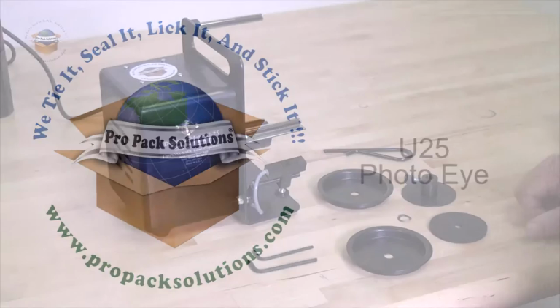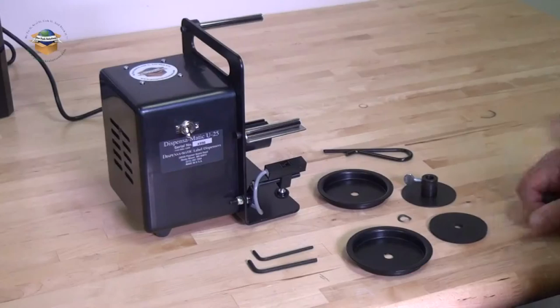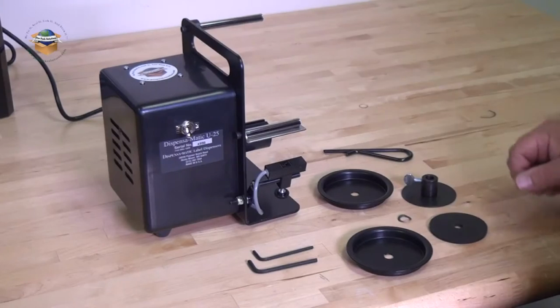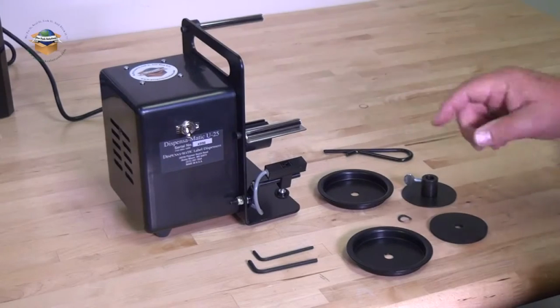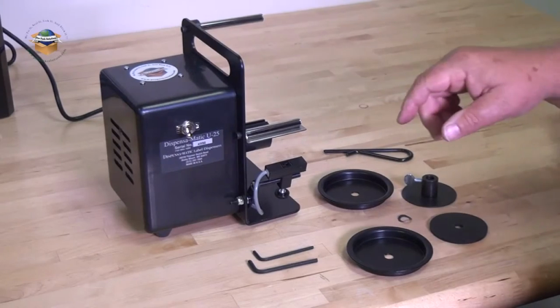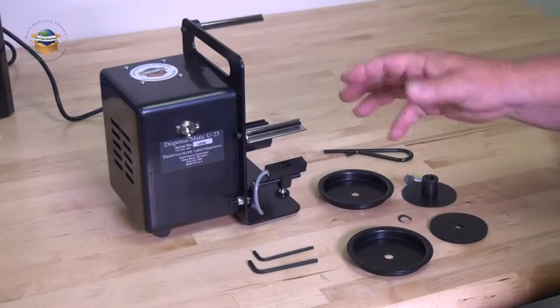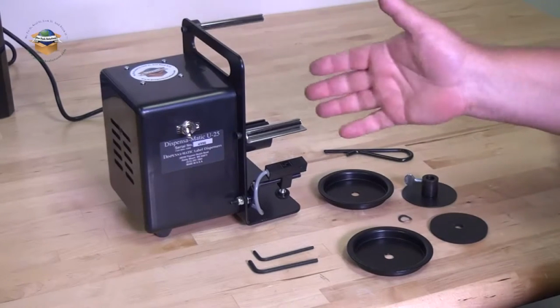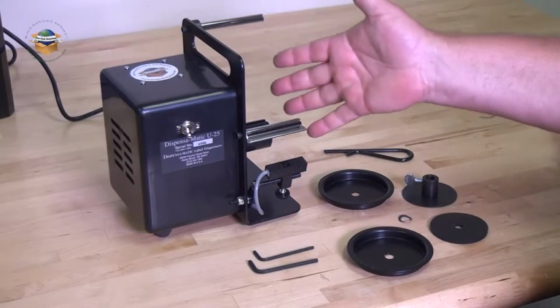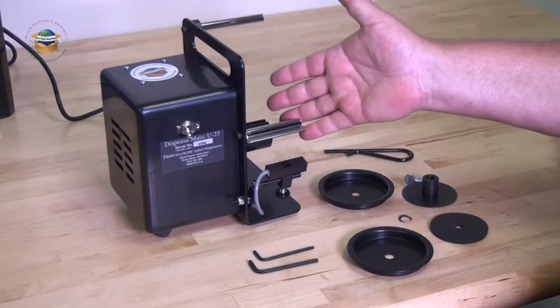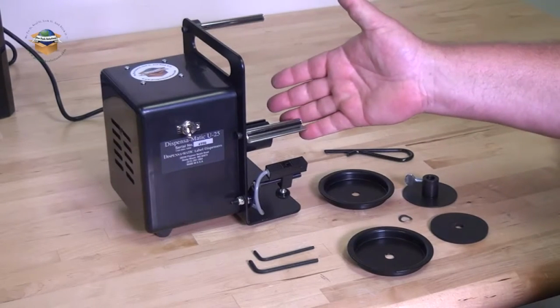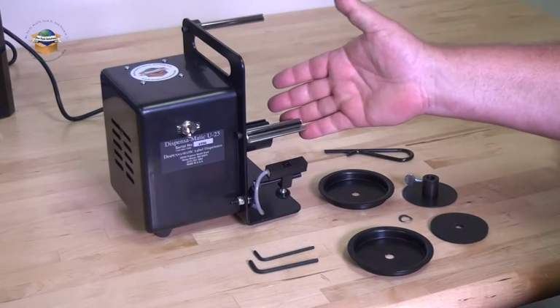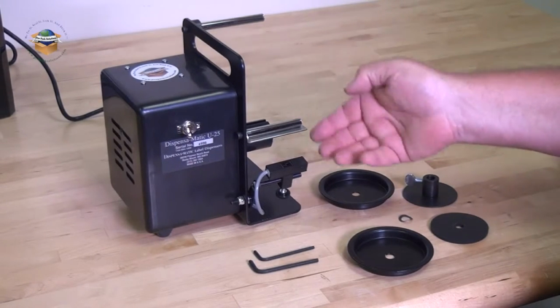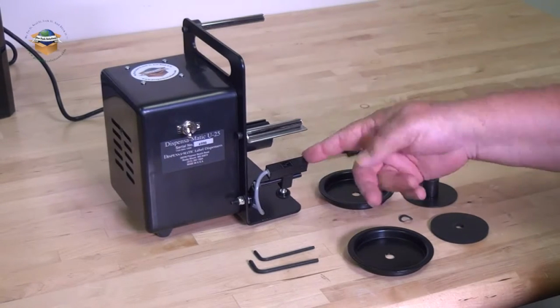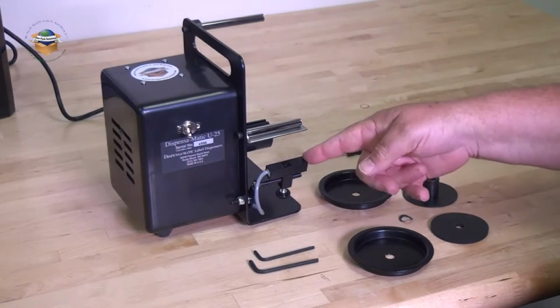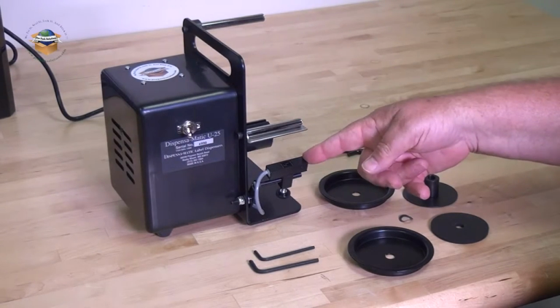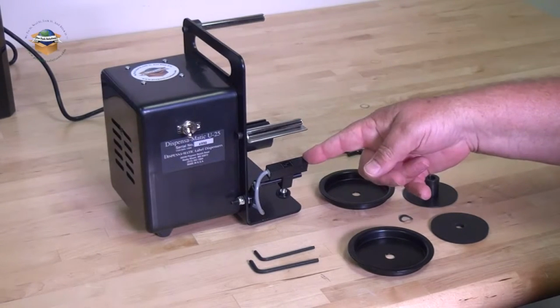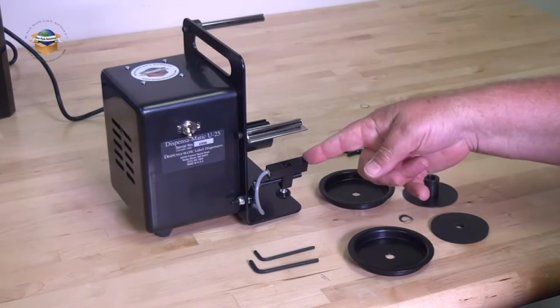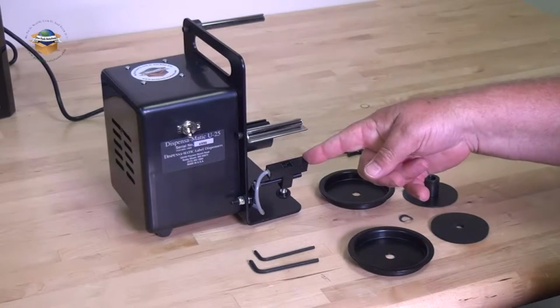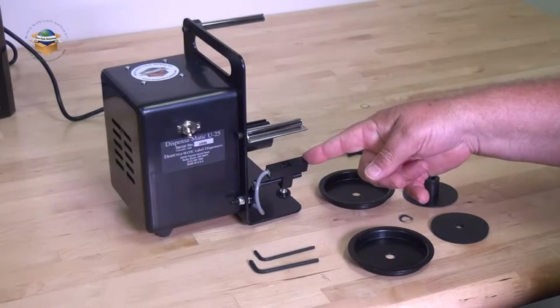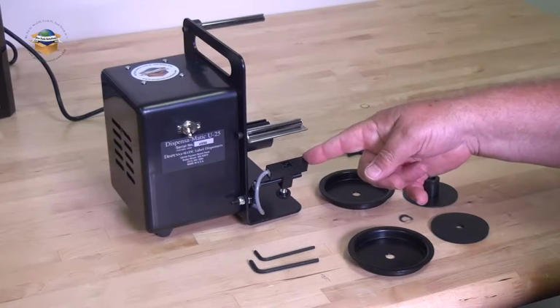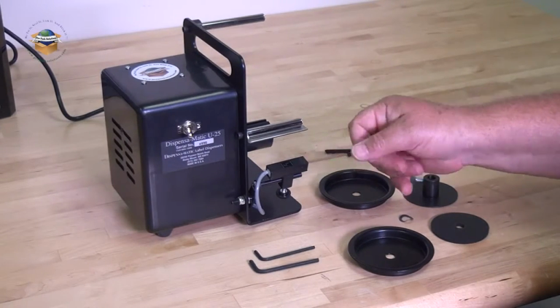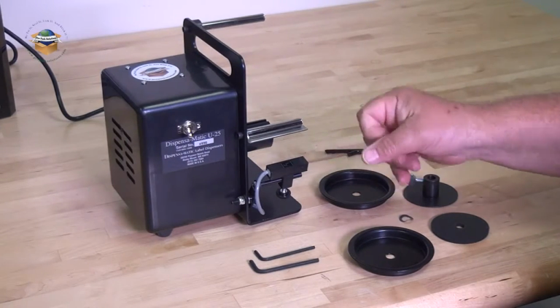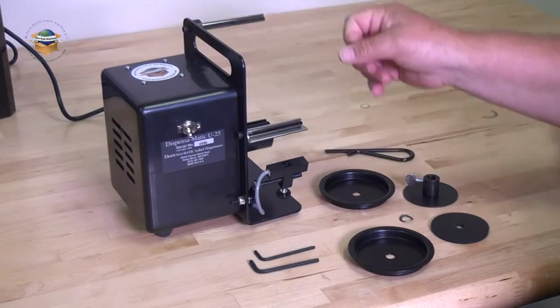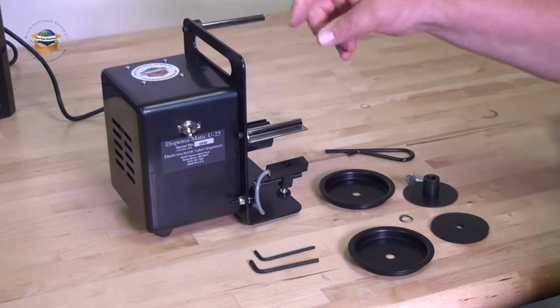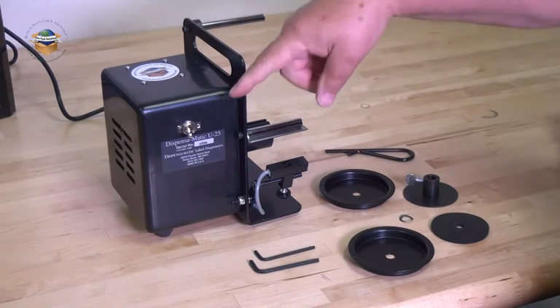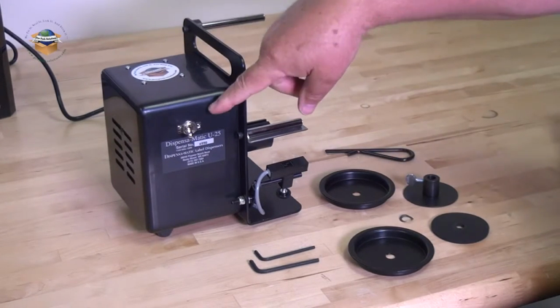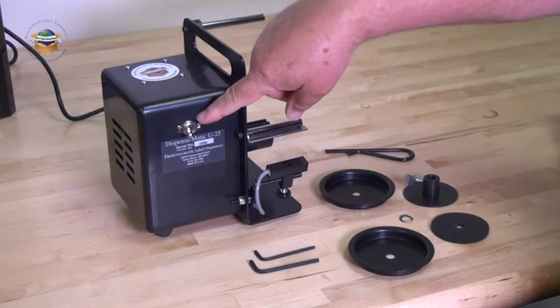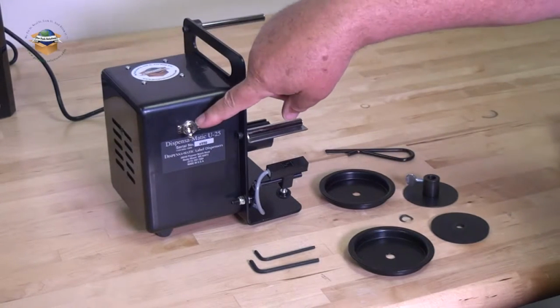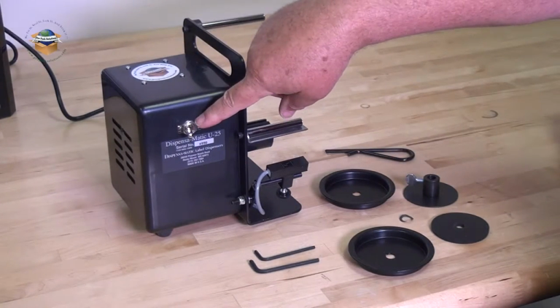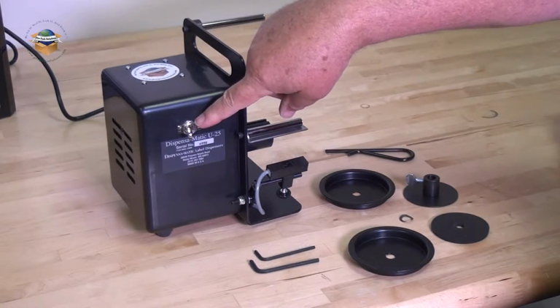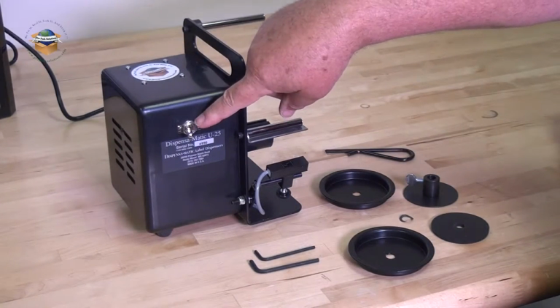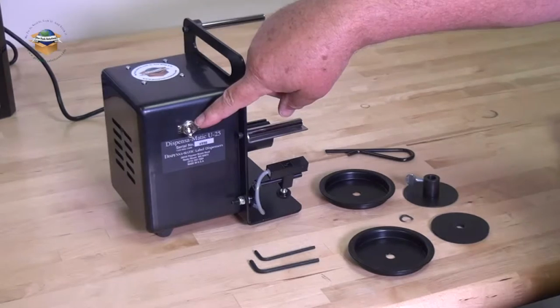This is the Dispens-O-Matic U25 Label Dispenser with a photo eye. This is the off-on switch.